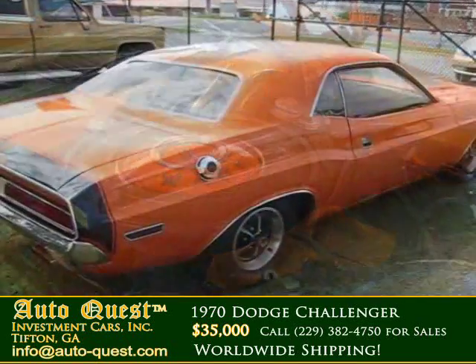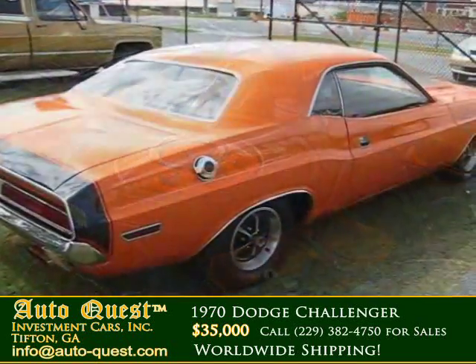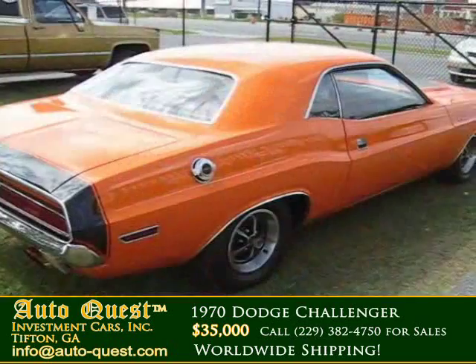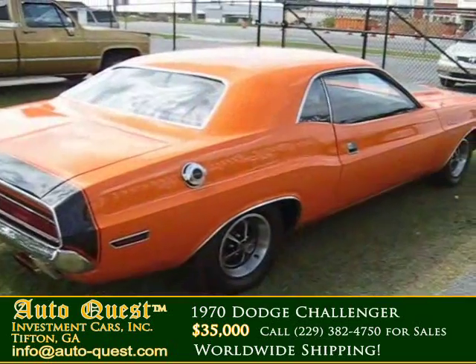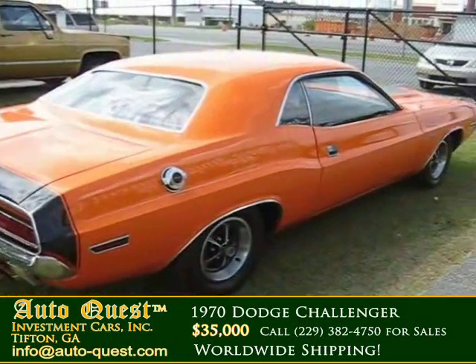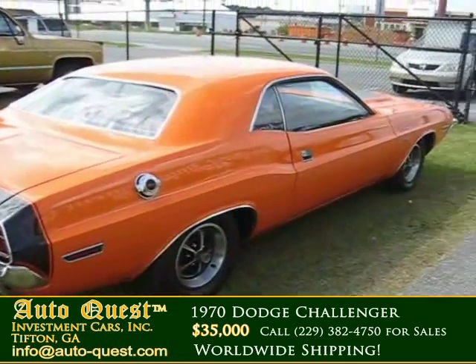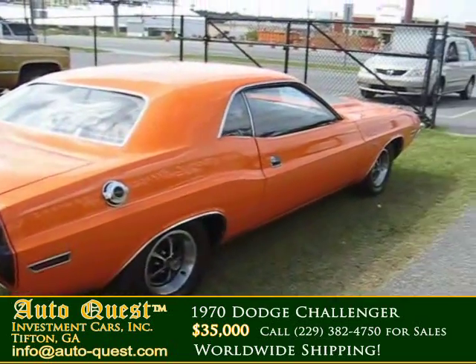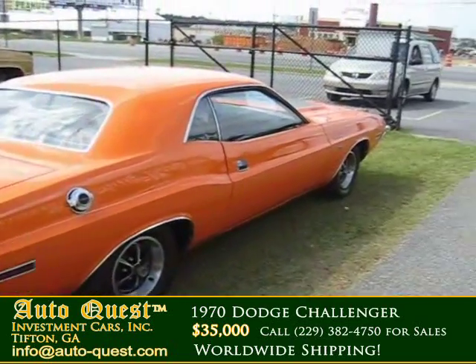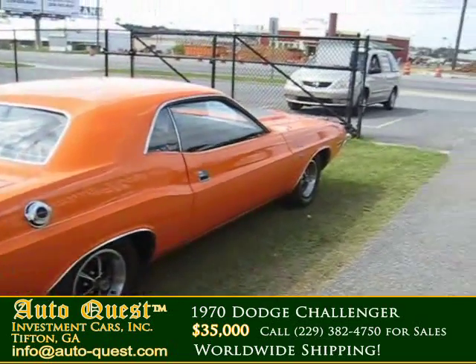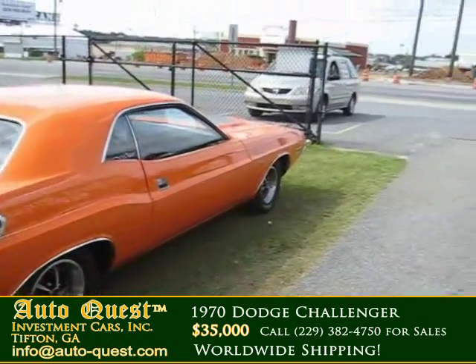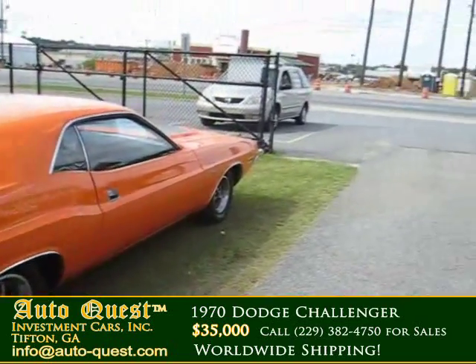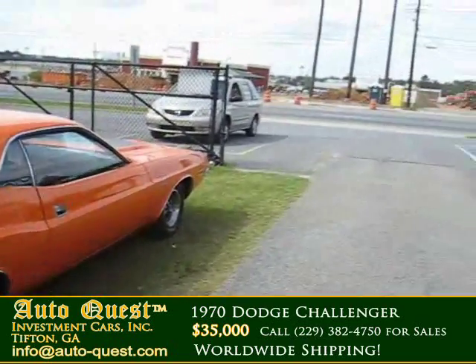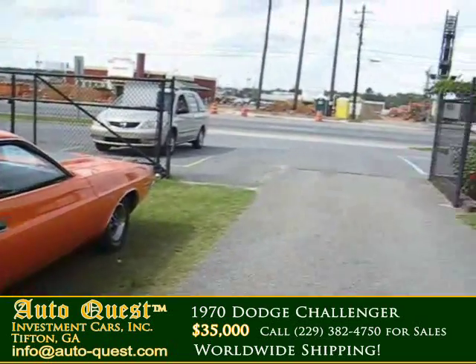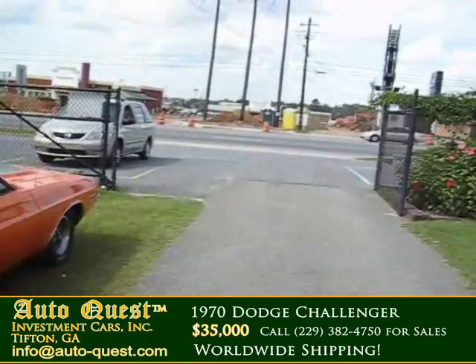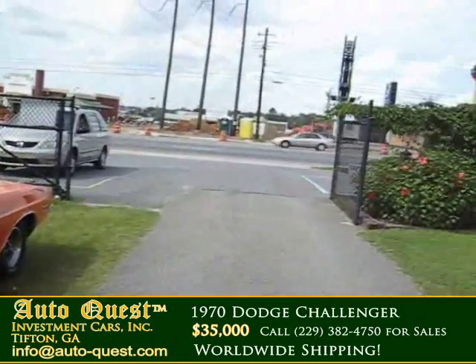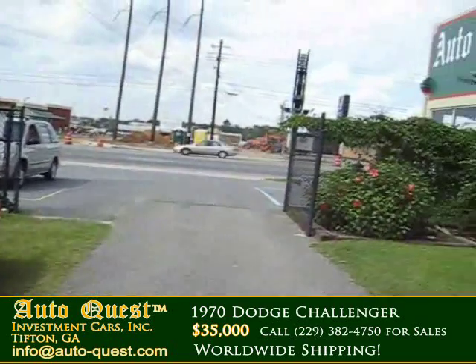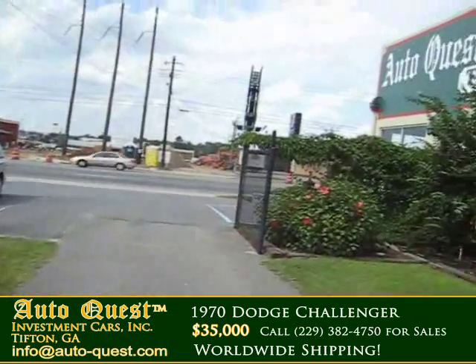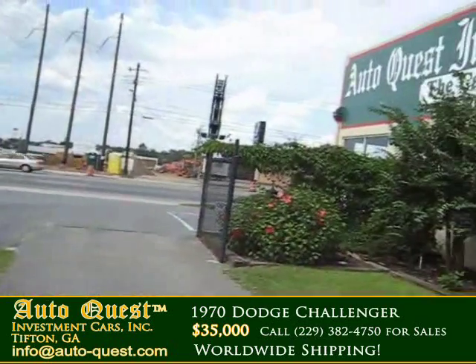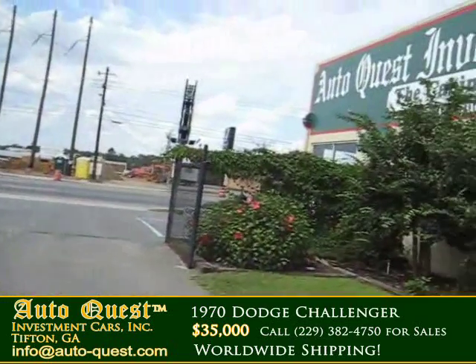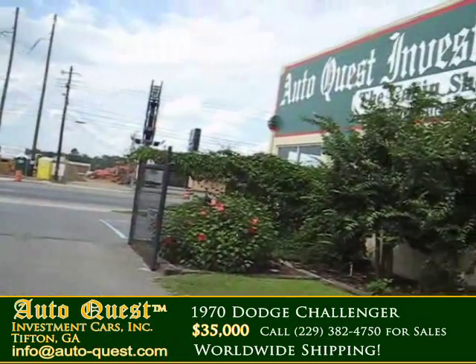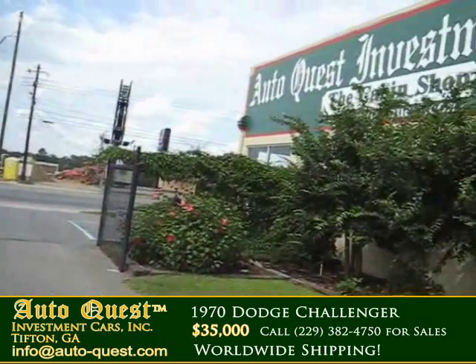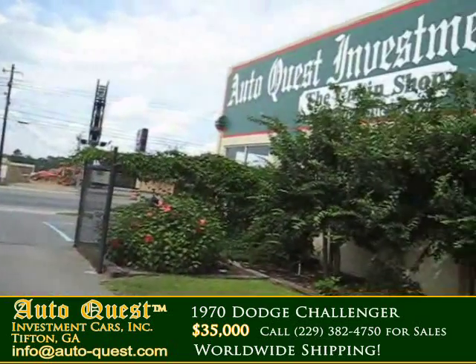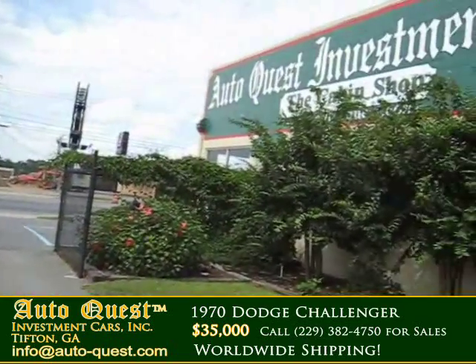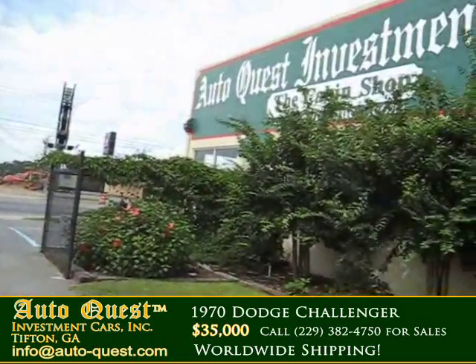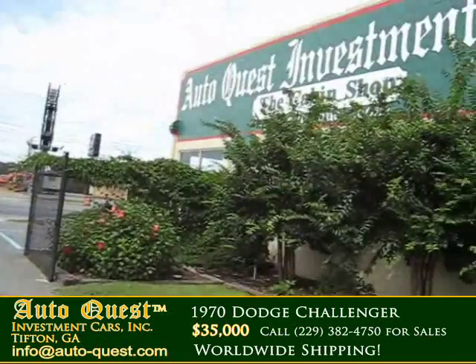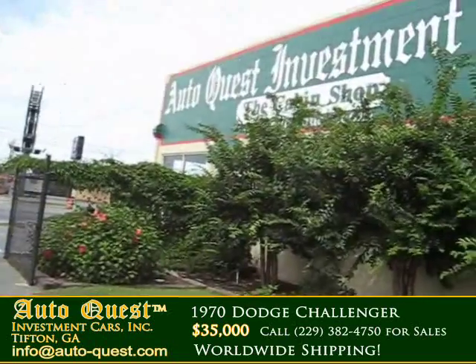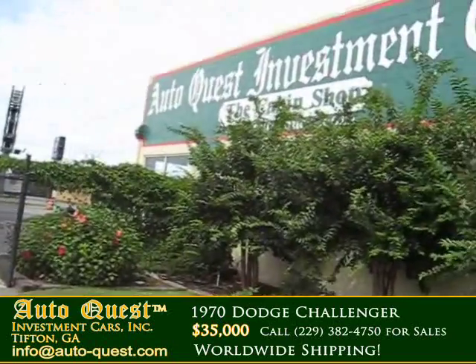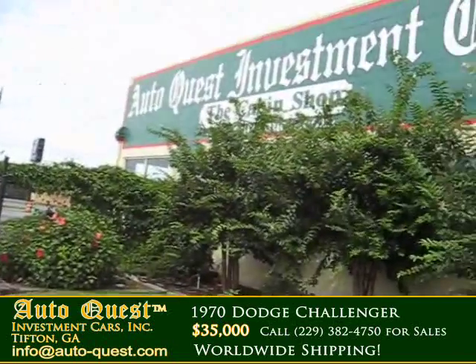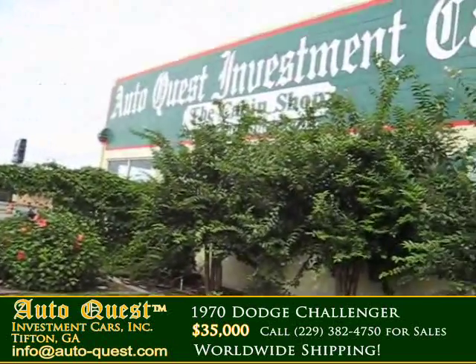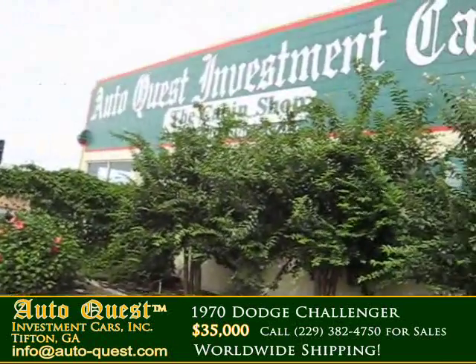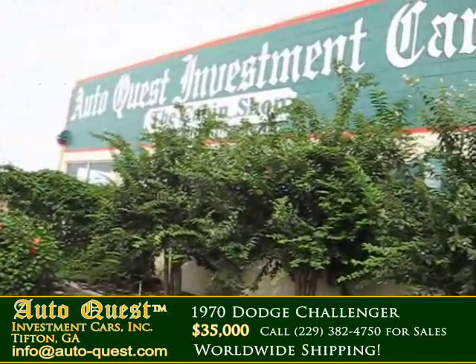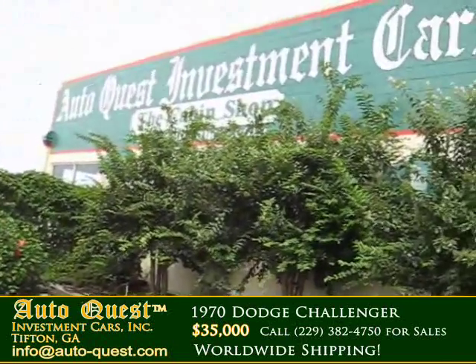This is one of the most sought-after muscle cars. Please contact AutoQuest for more information on this car and other similar cars.